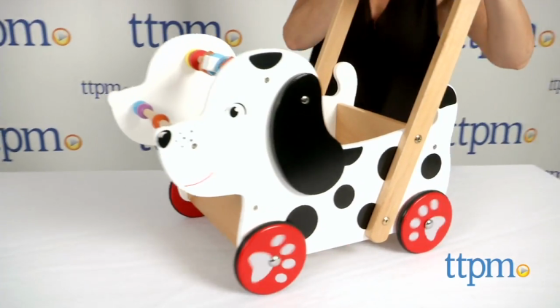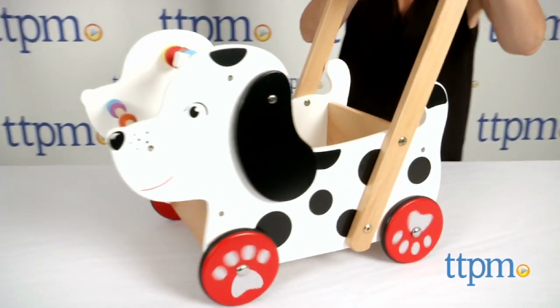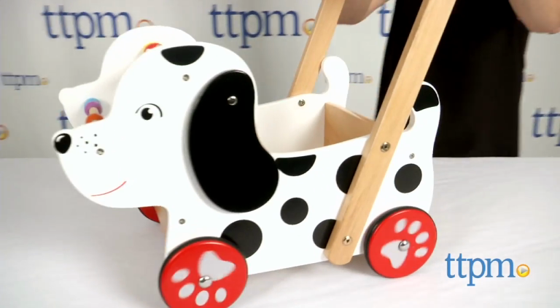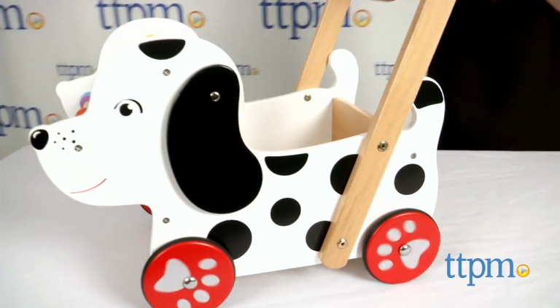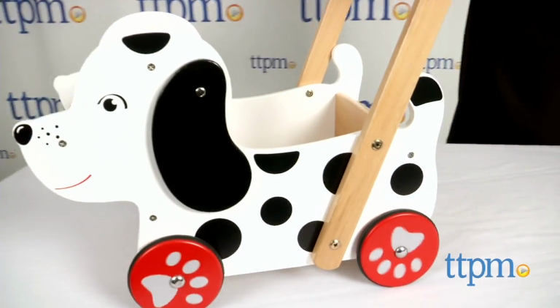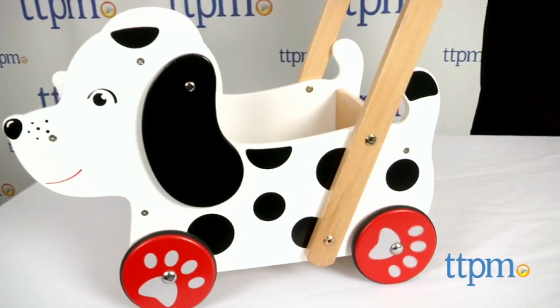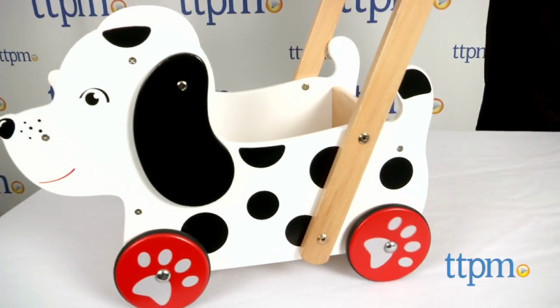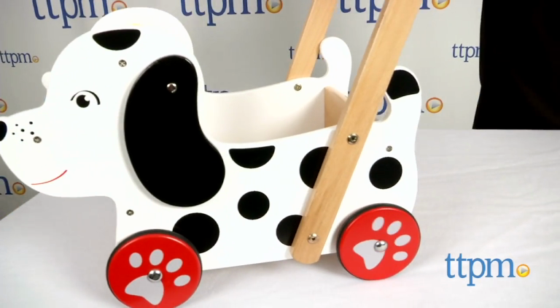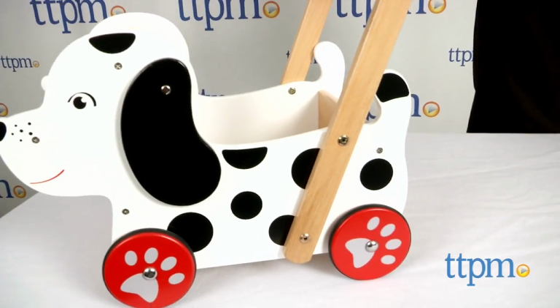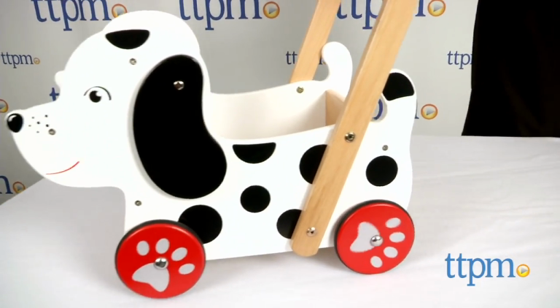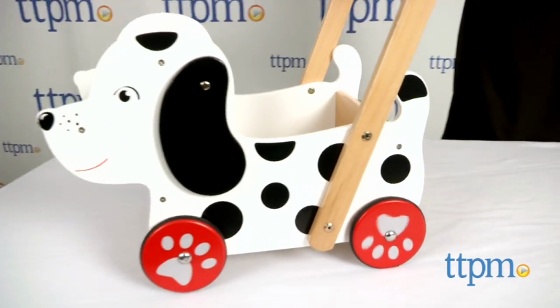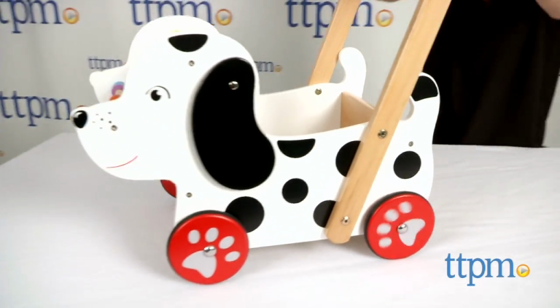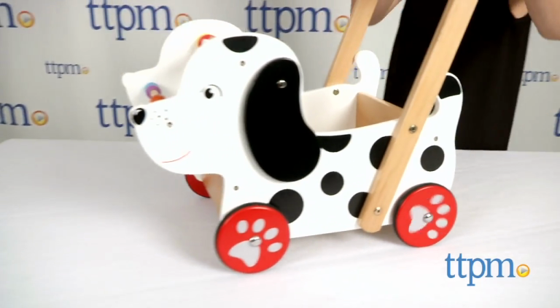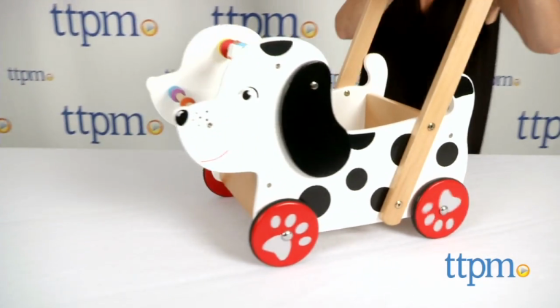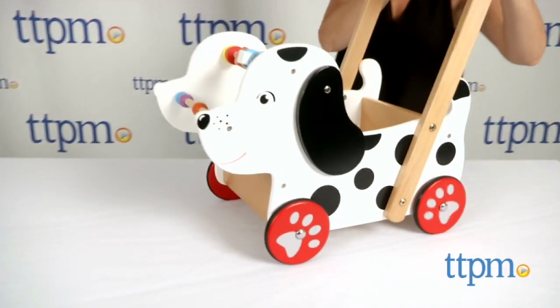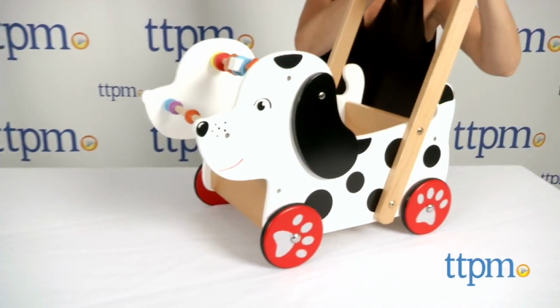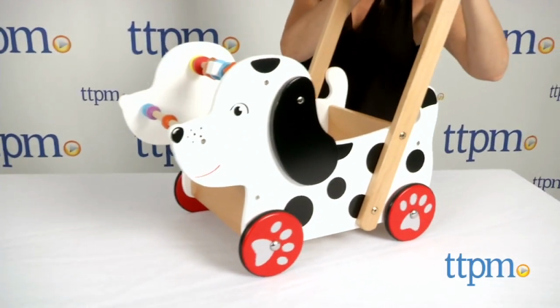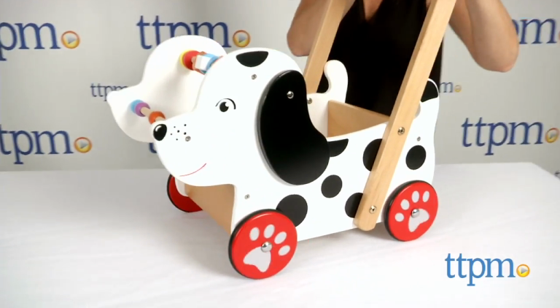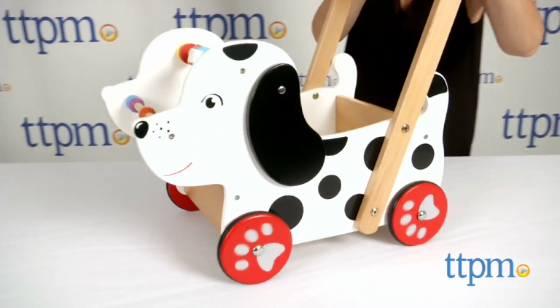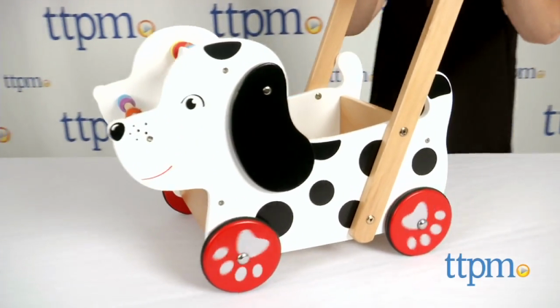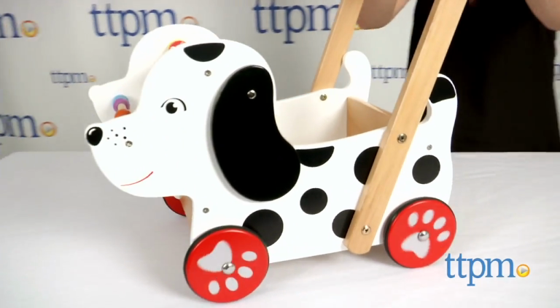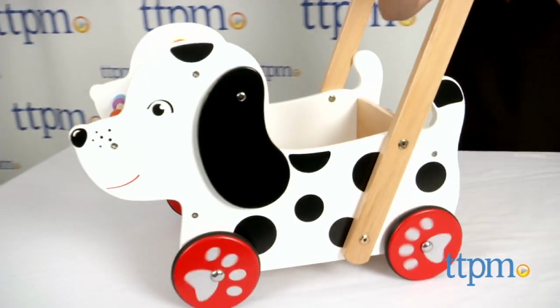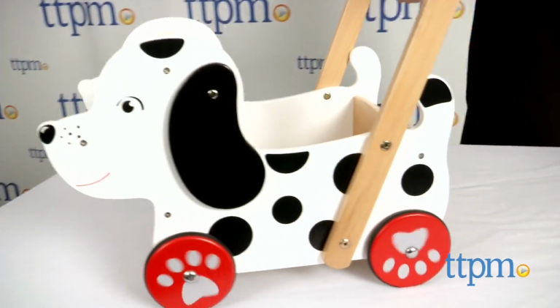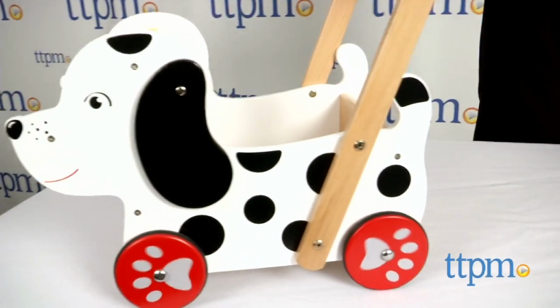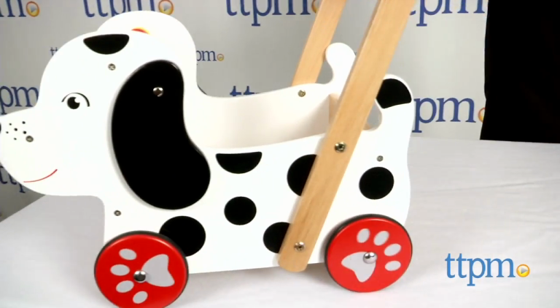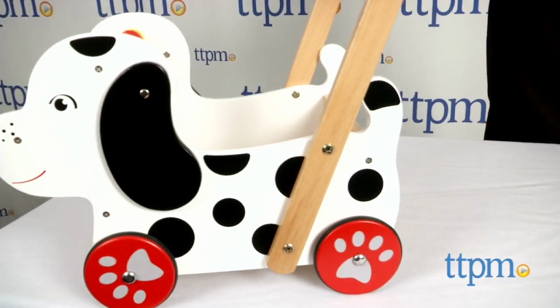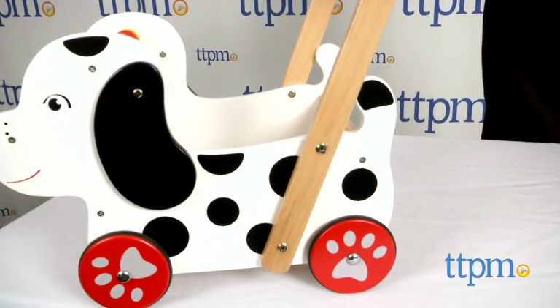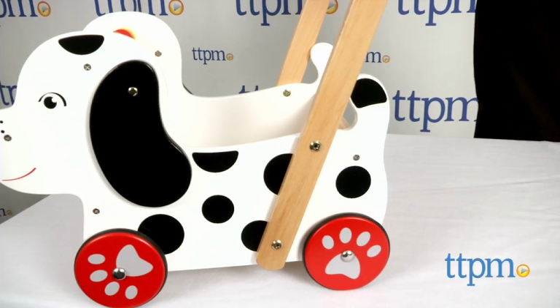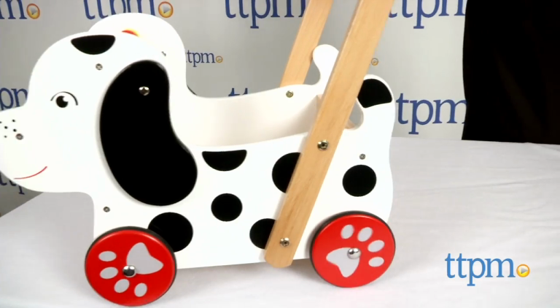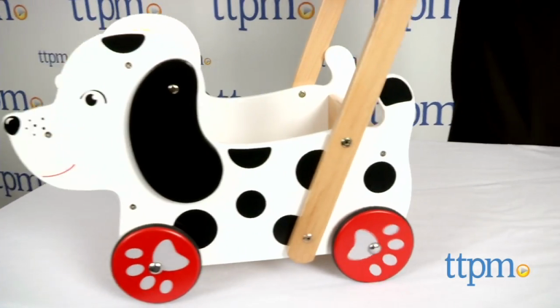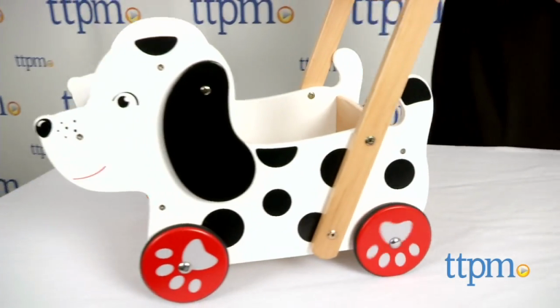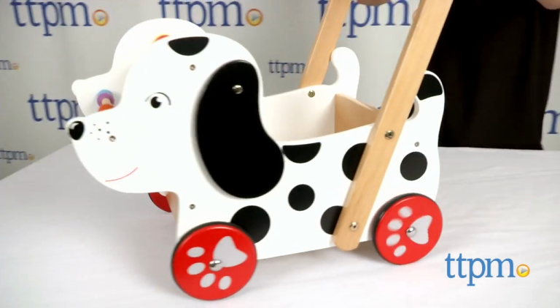Made of sturdy hardwood with steel axles and rubber-coated wheels, this walker doubles as a wagon.